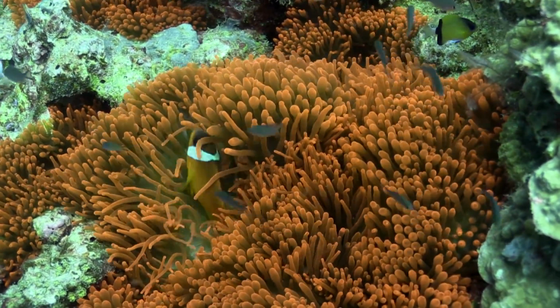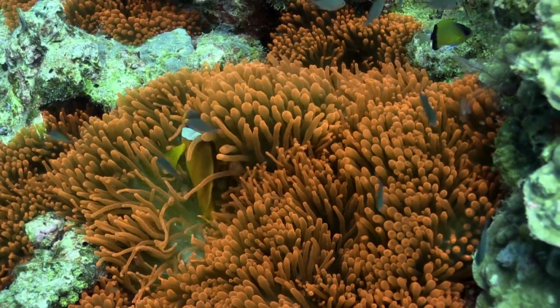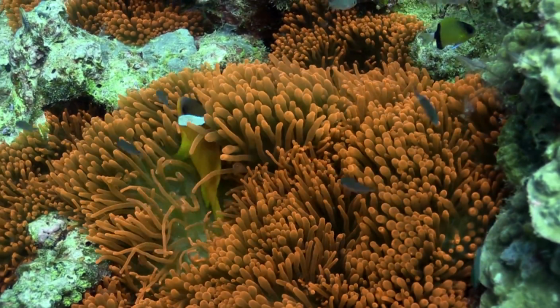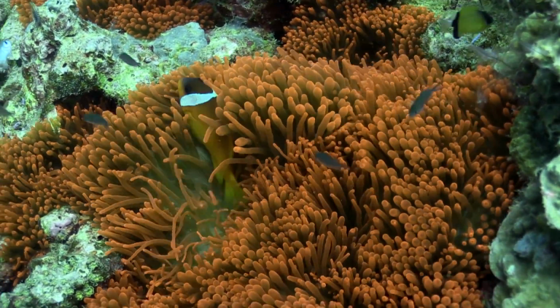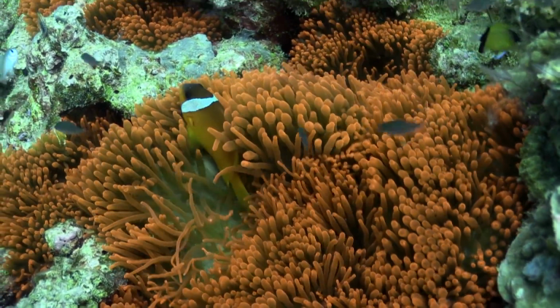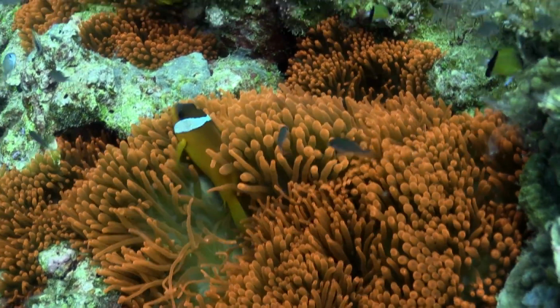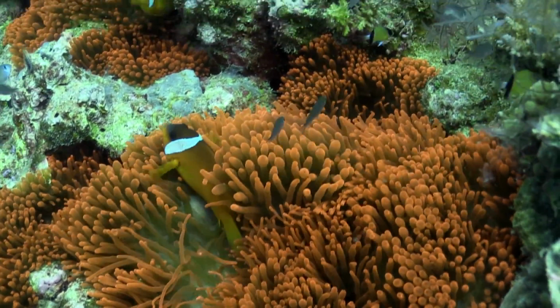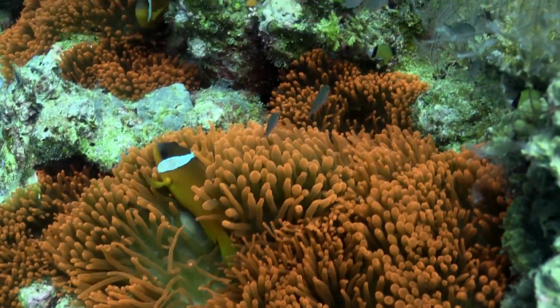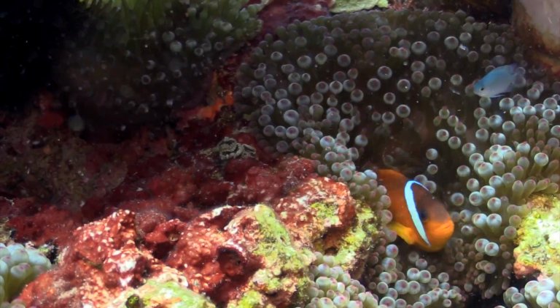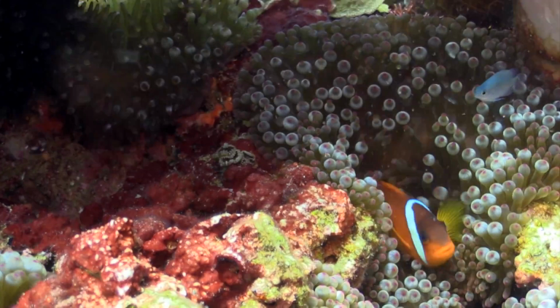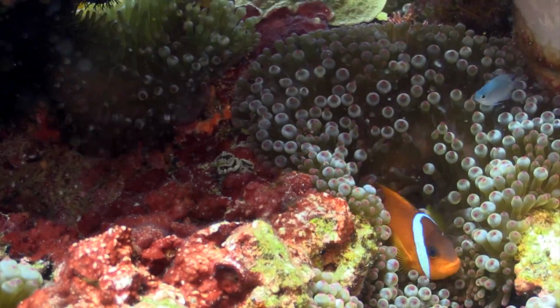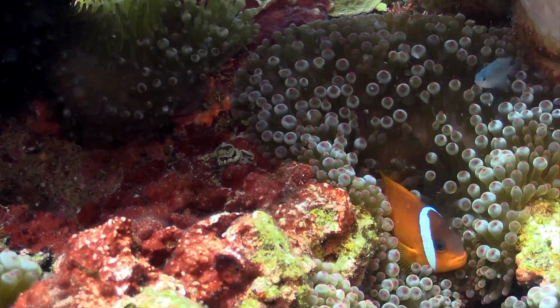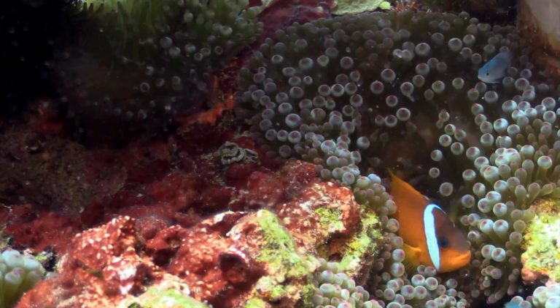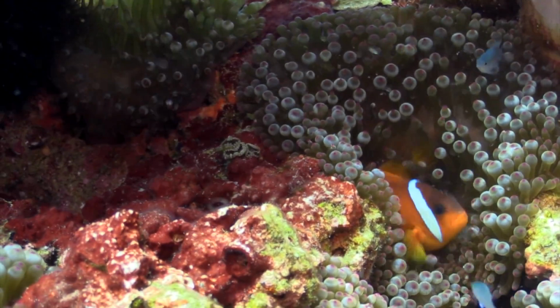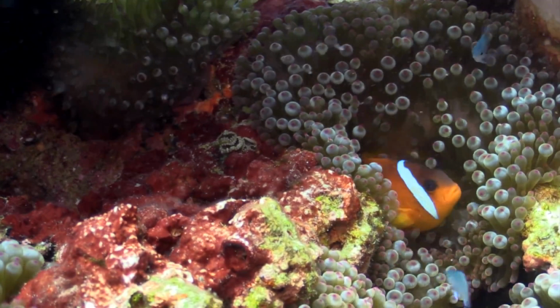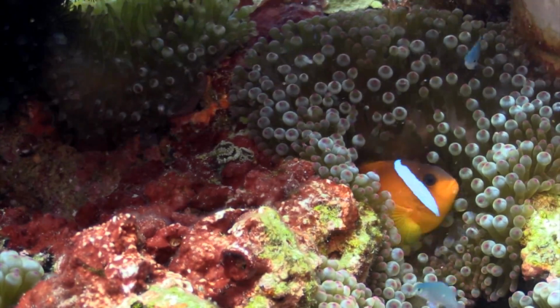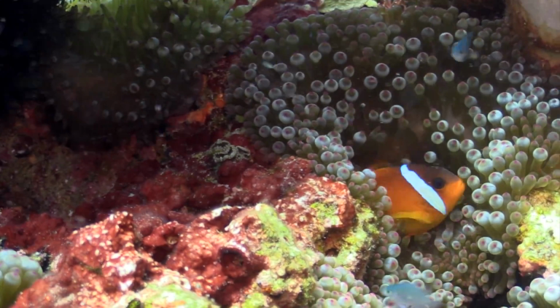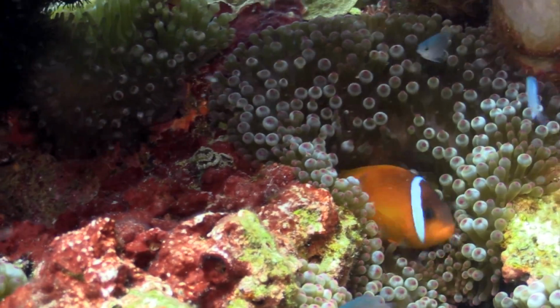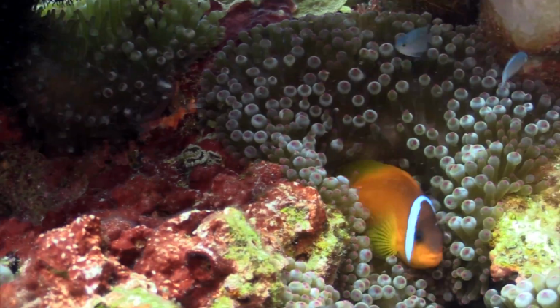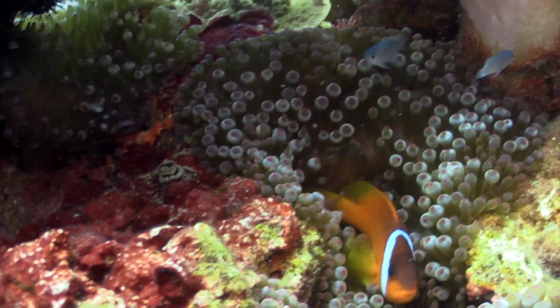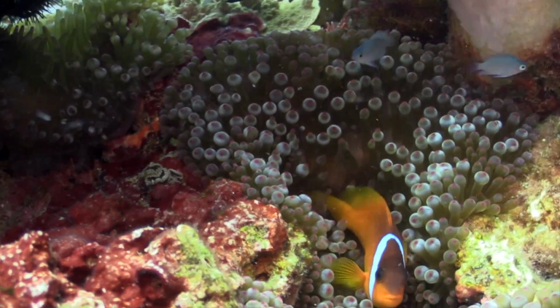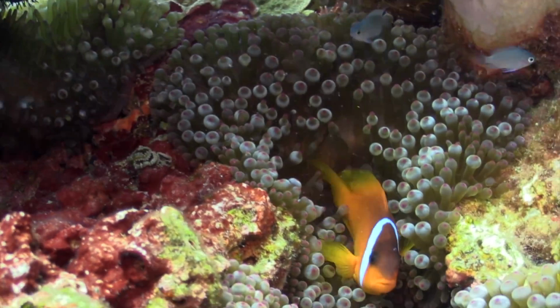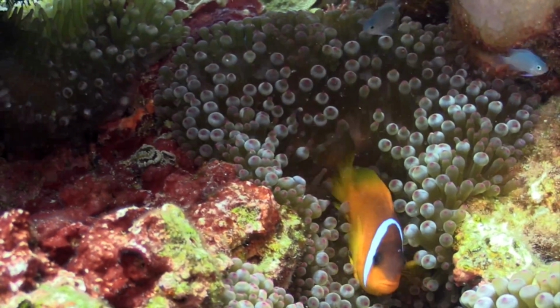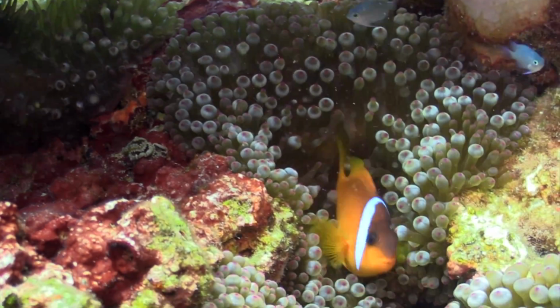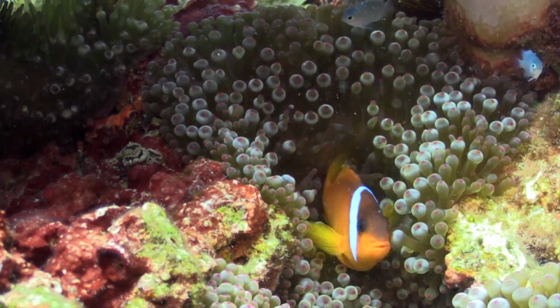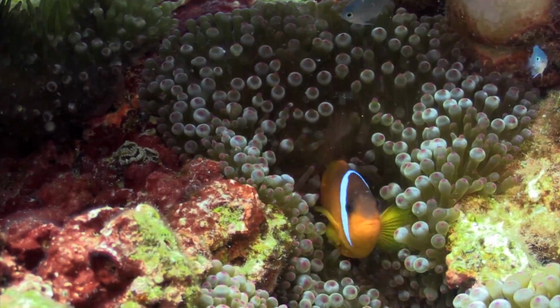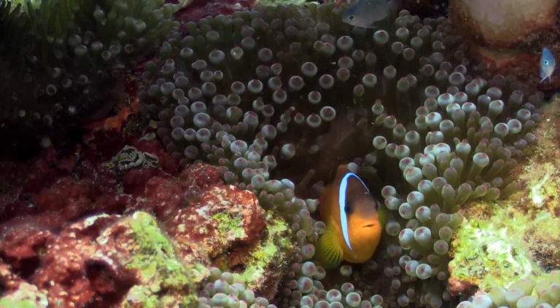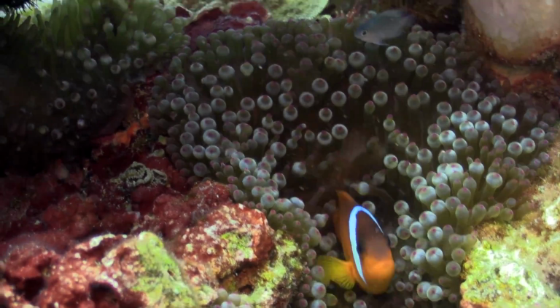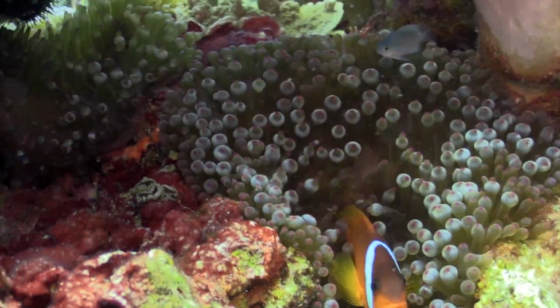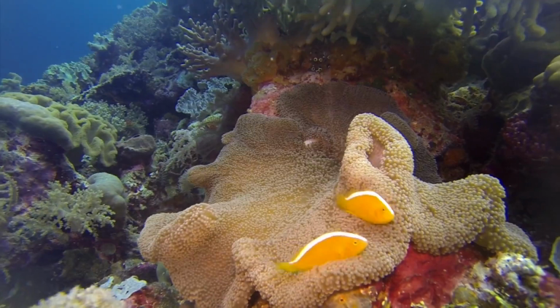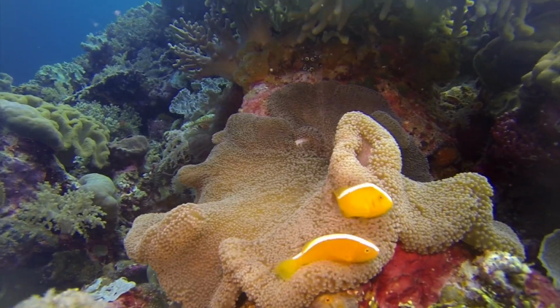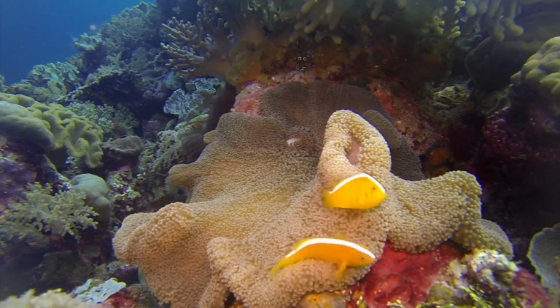Nemos are found in most of the warm seas of the world, but not the Caribbean. I wonder why that is.